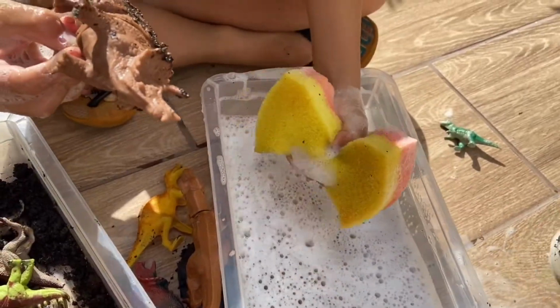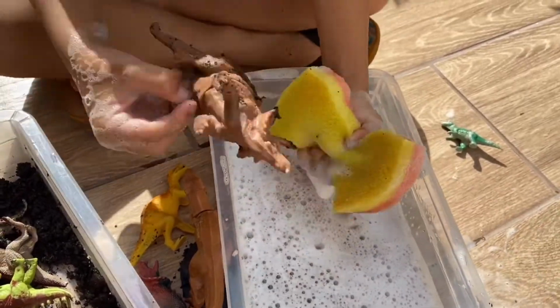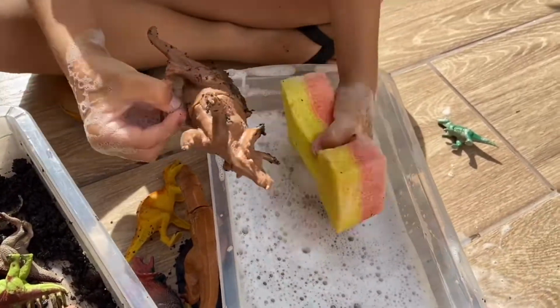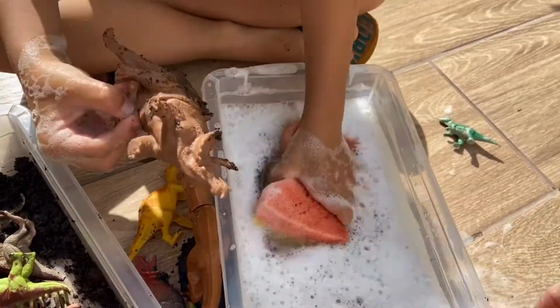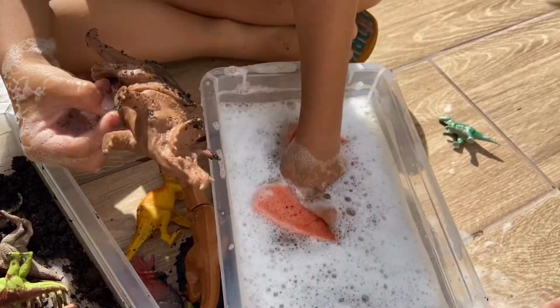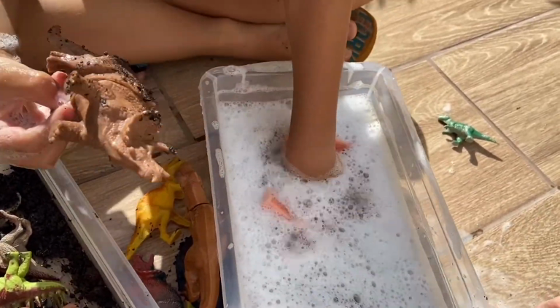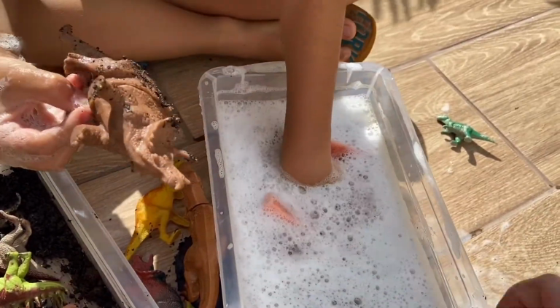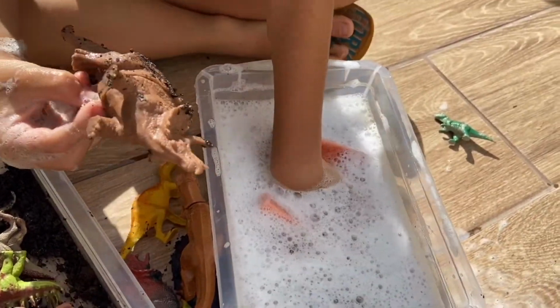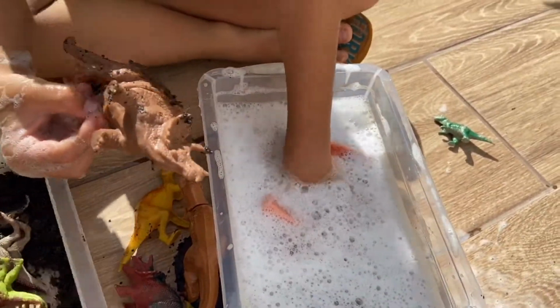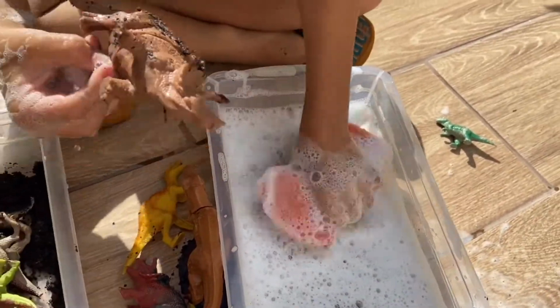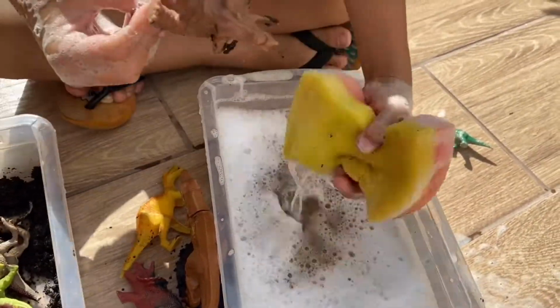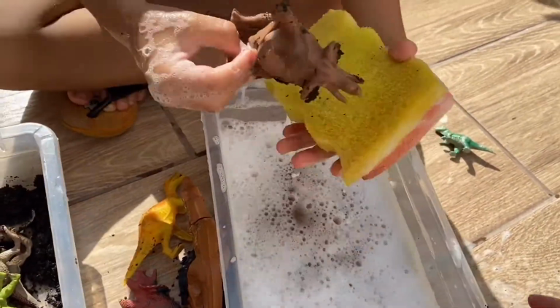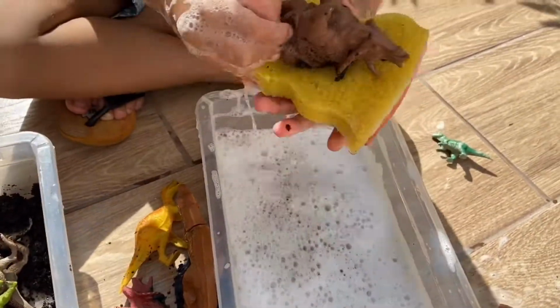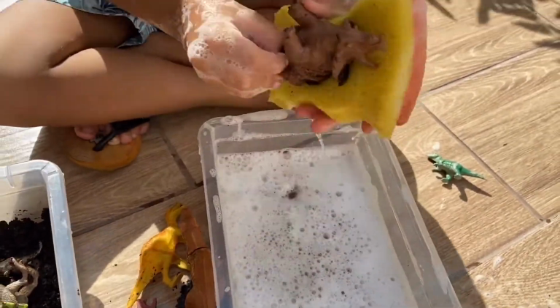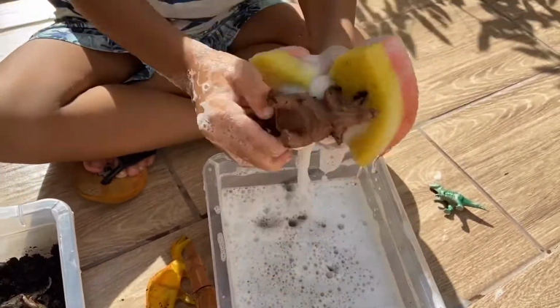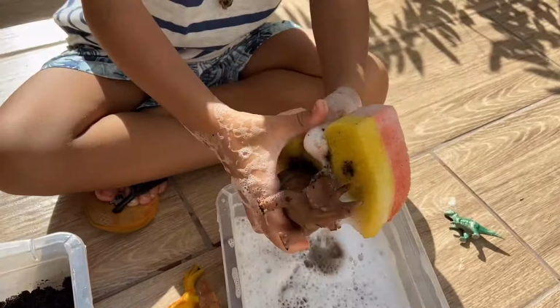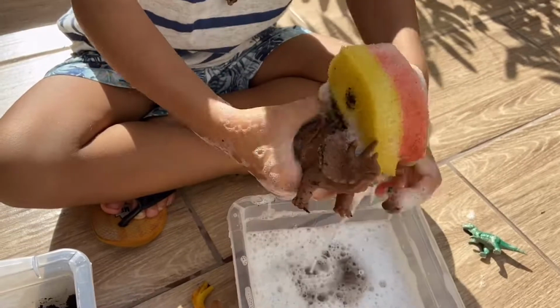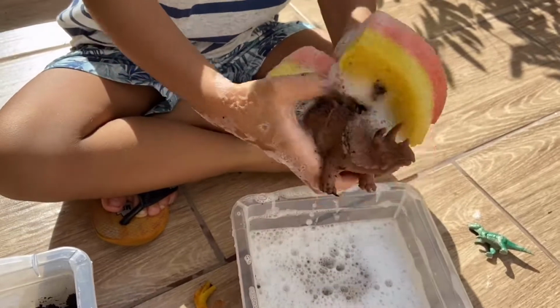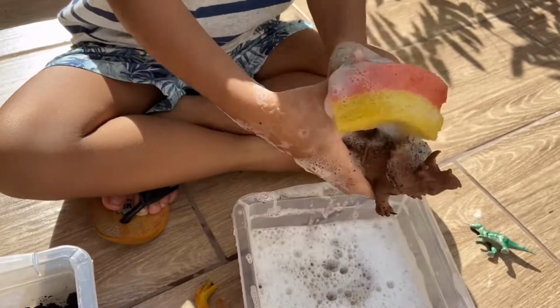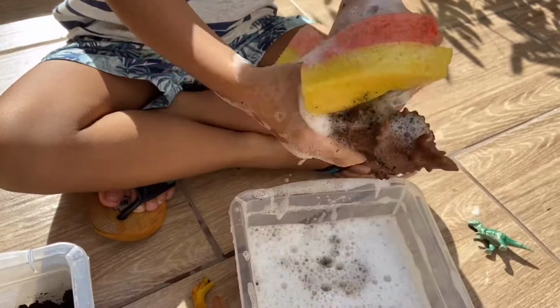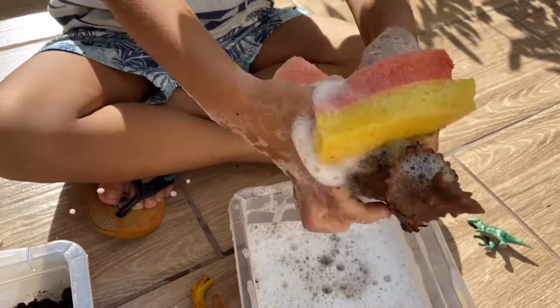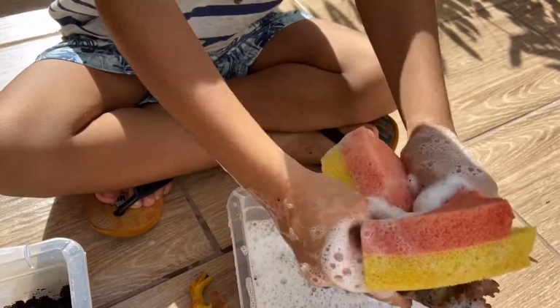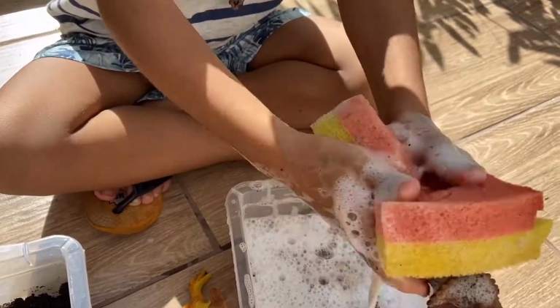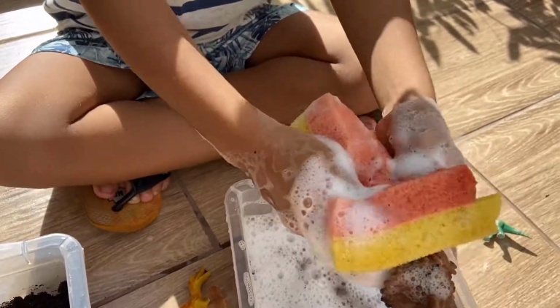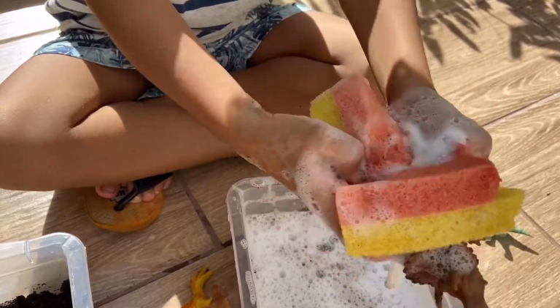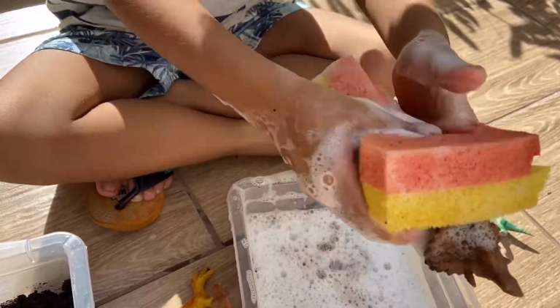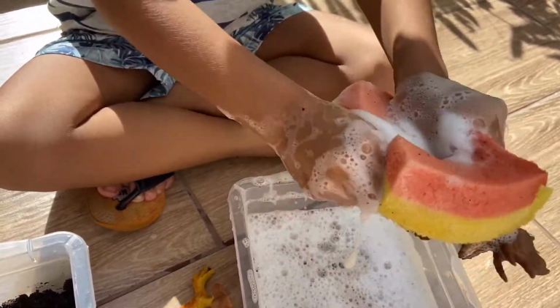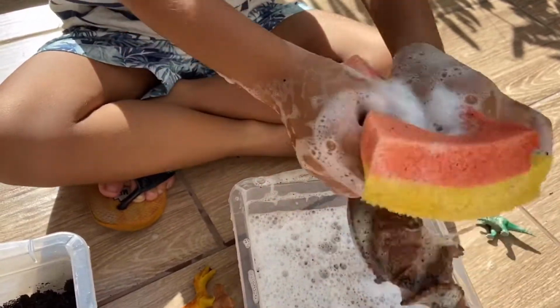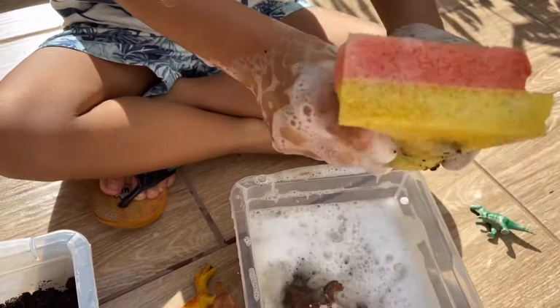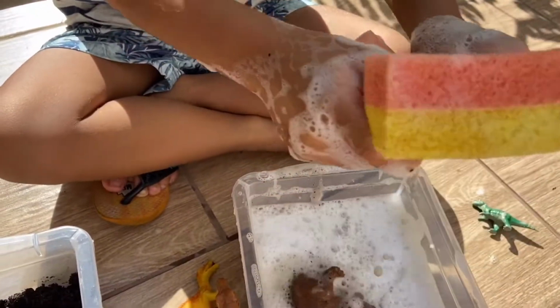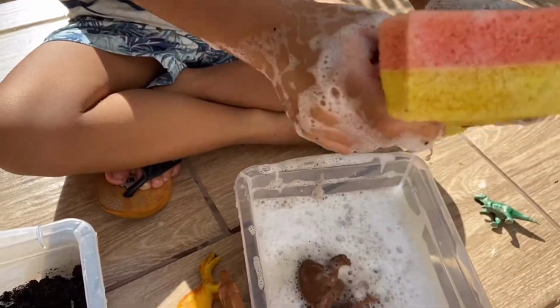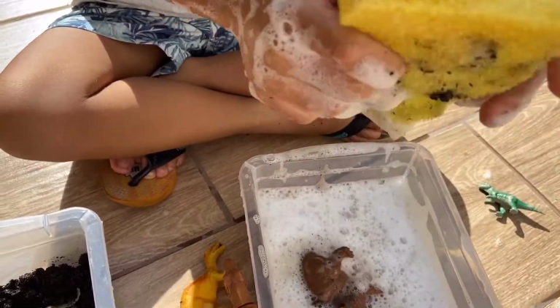Oh, this is a big one! Wash, wash, wash — oops!